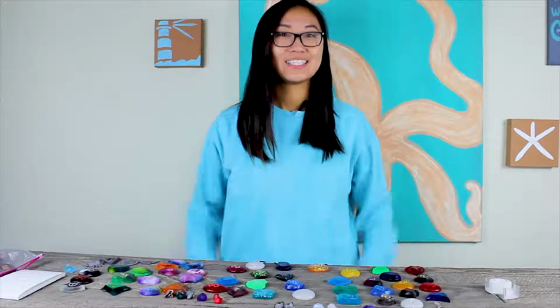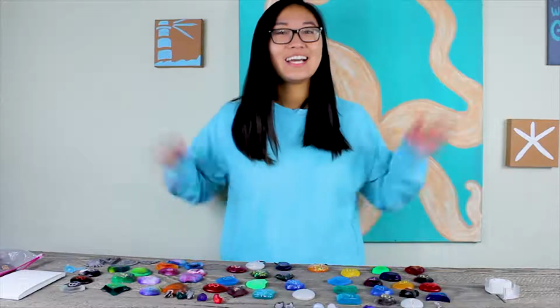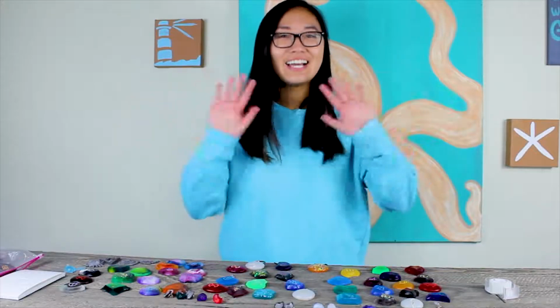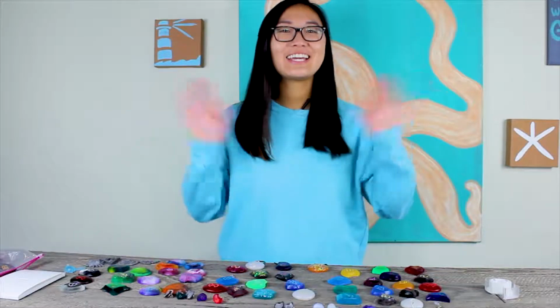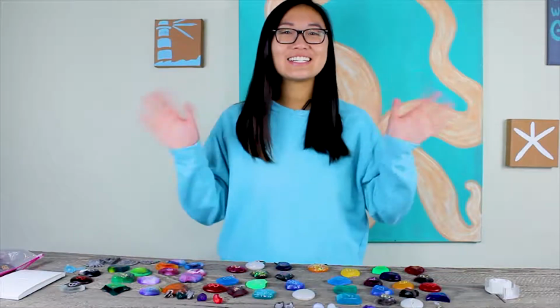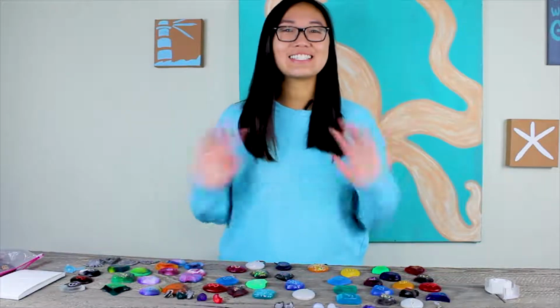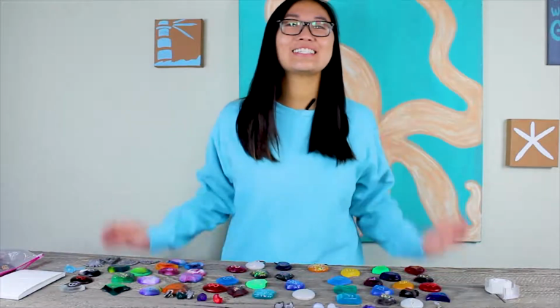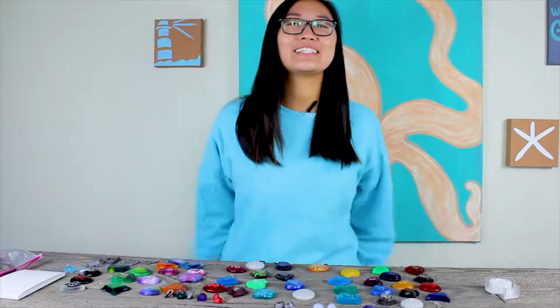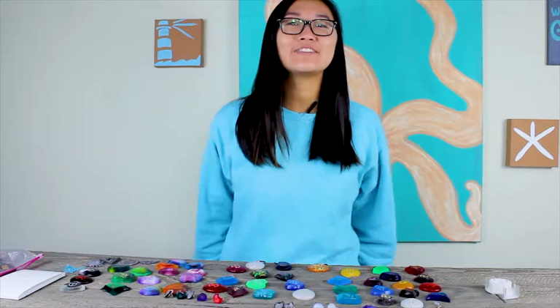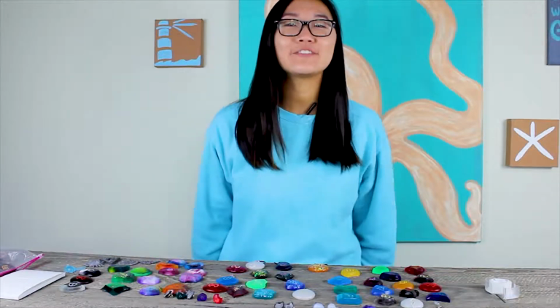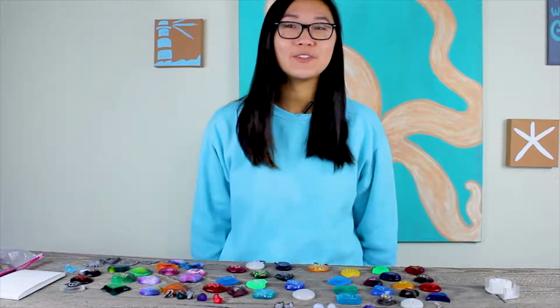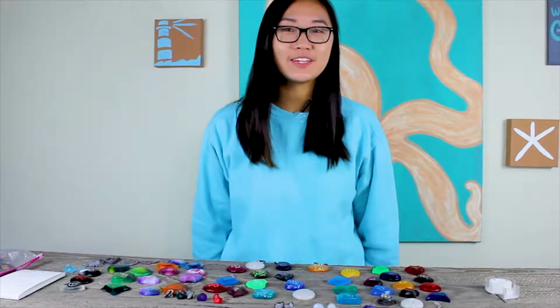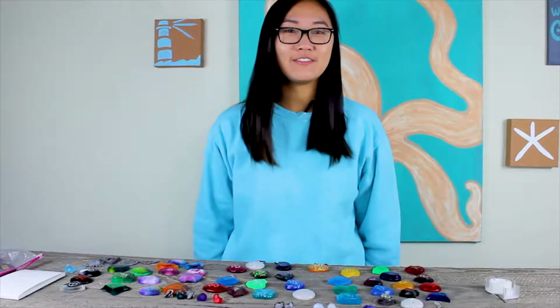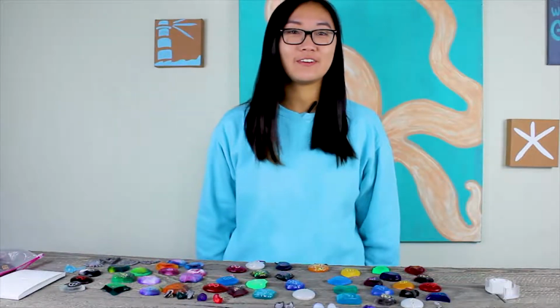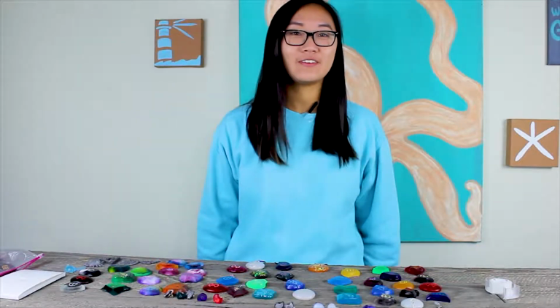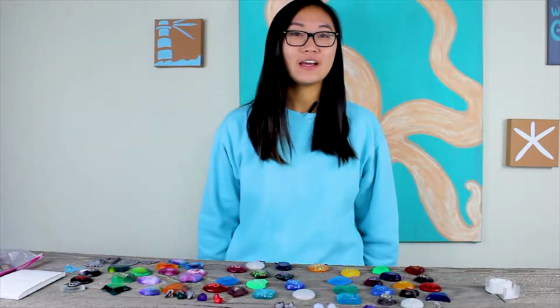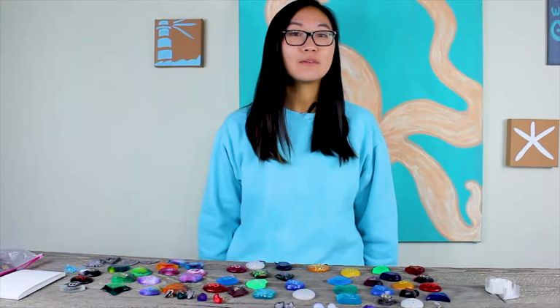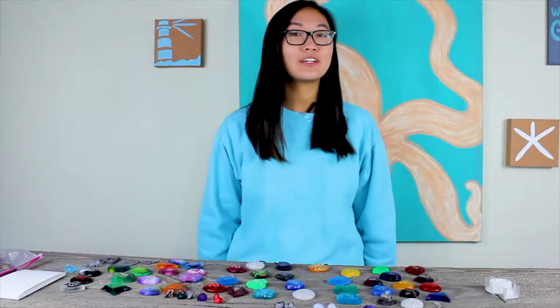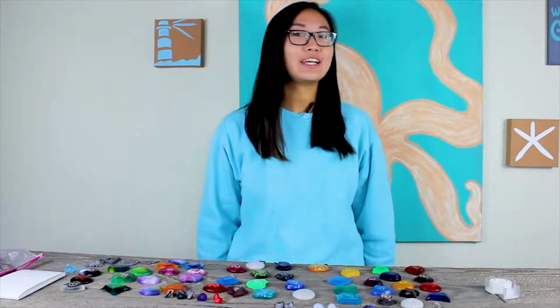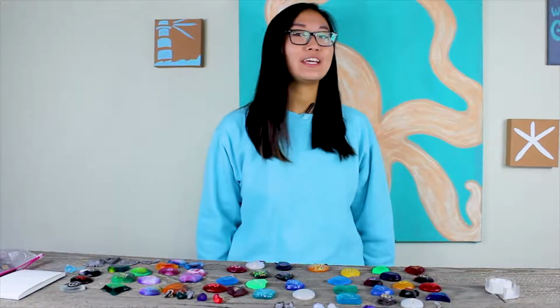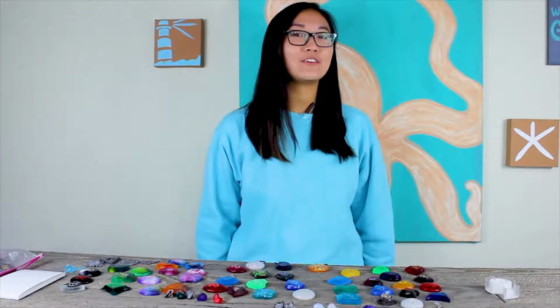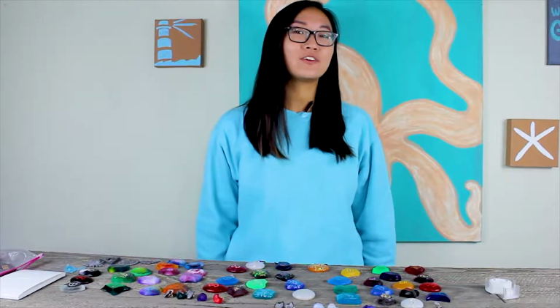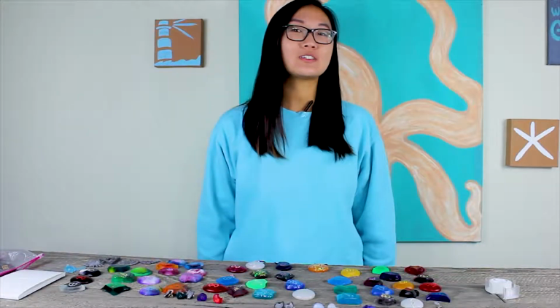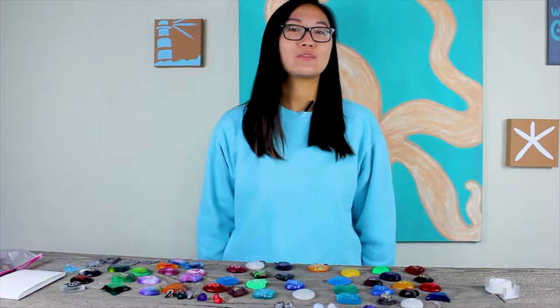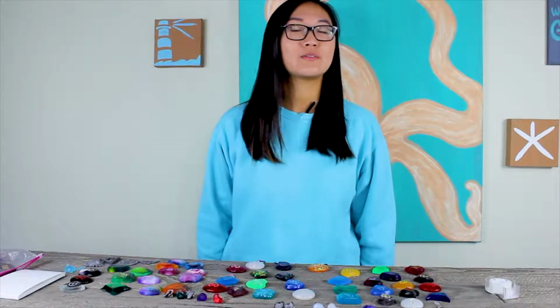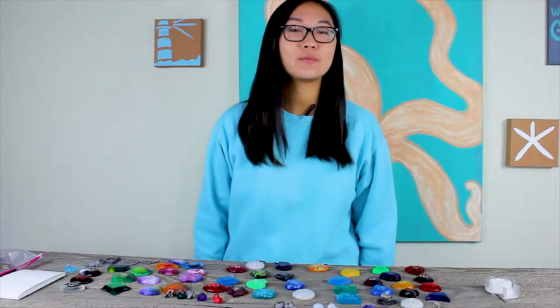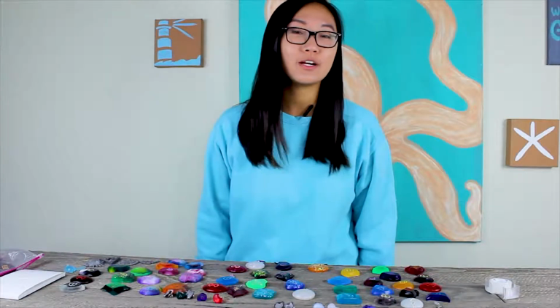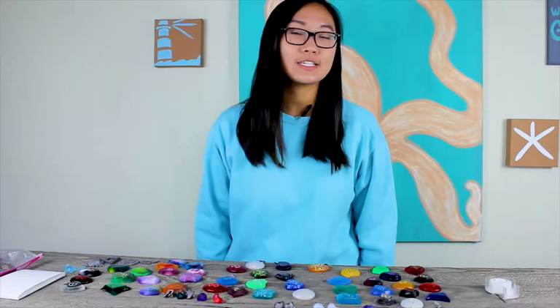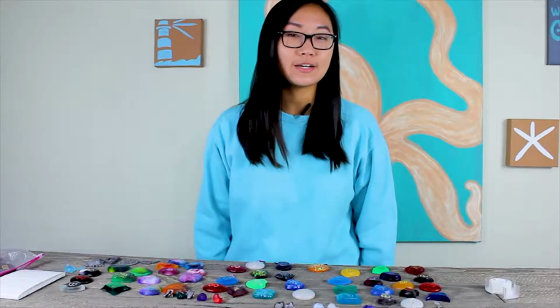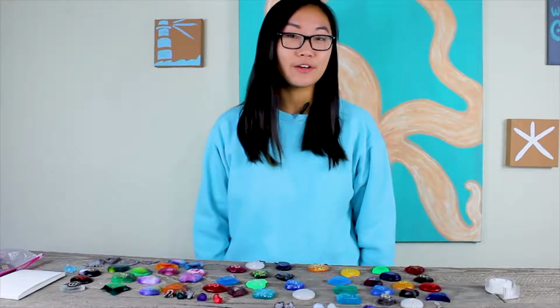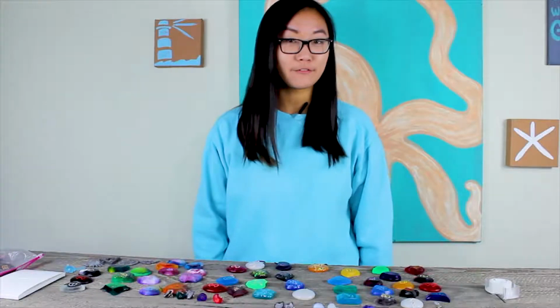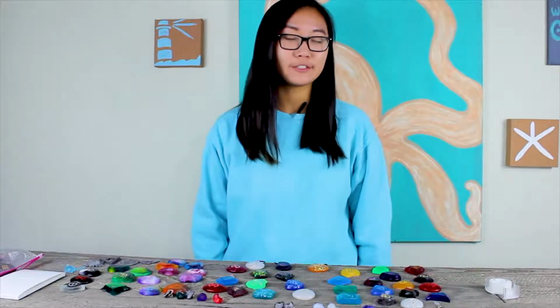Hi guys, this is Eva from Loot Cave Co. I'm here today to give you a close-up of some of the products that we offer.